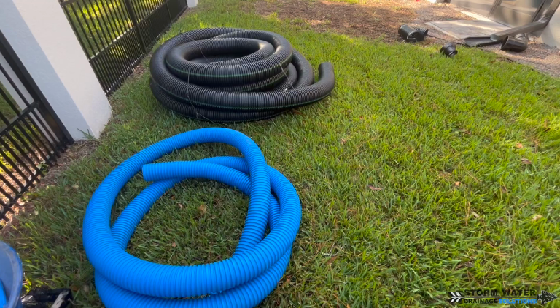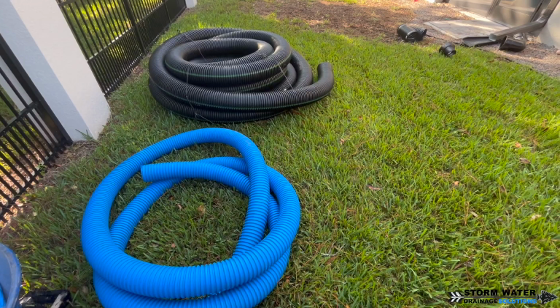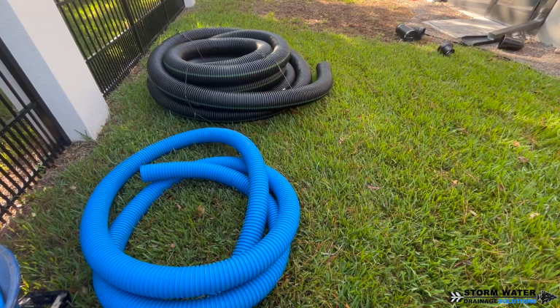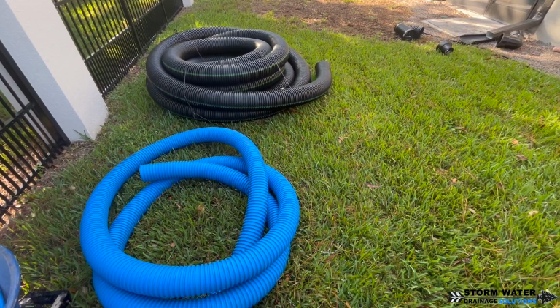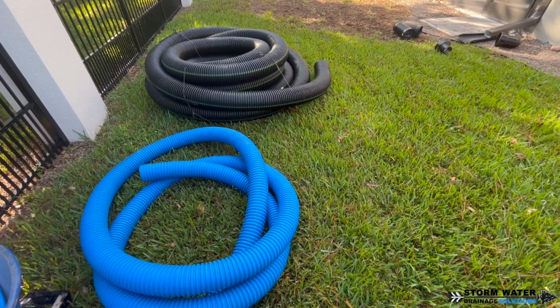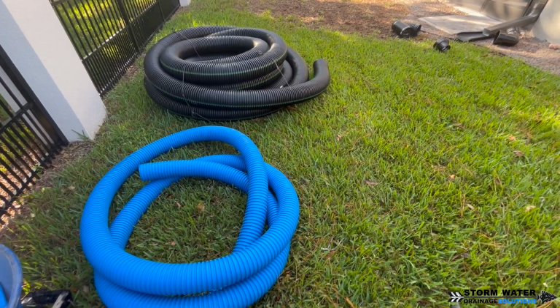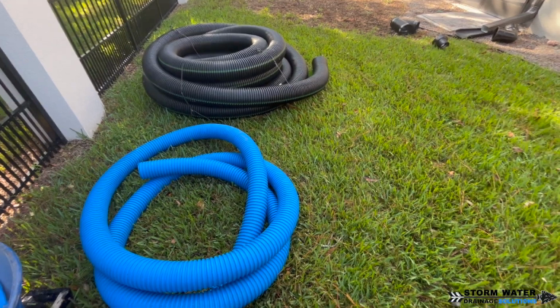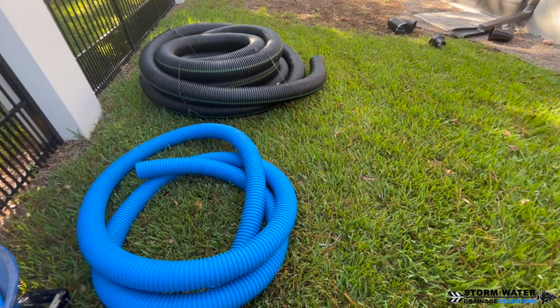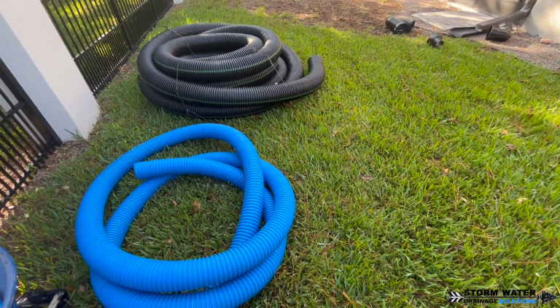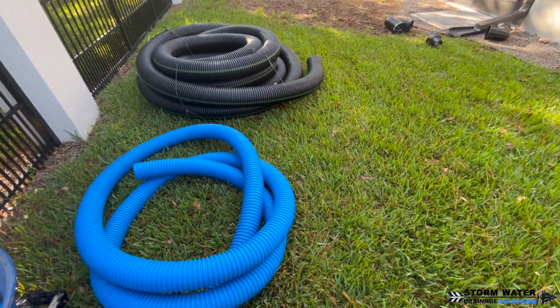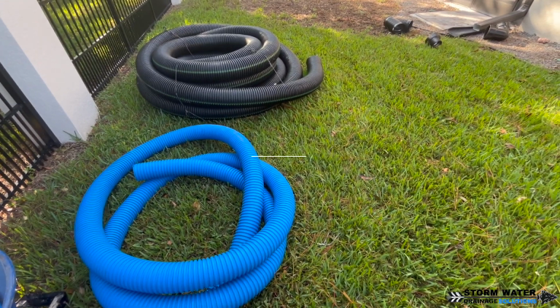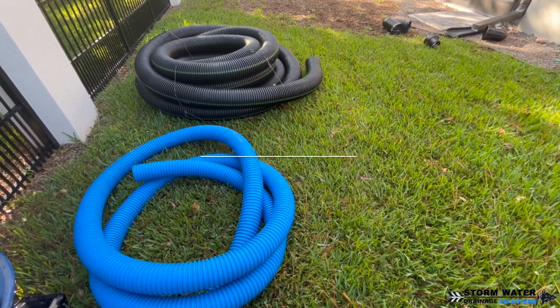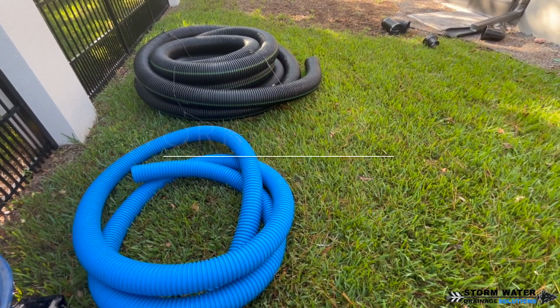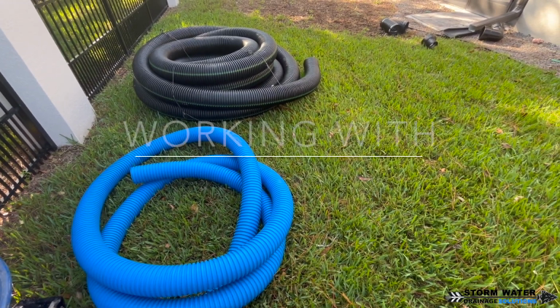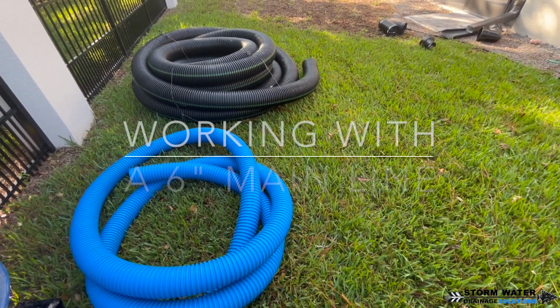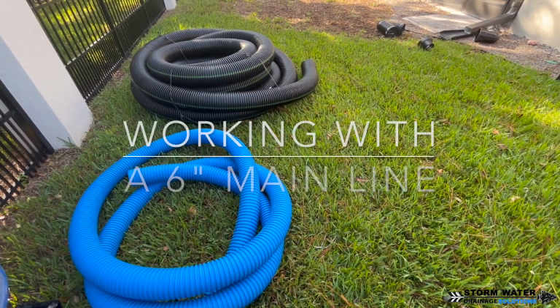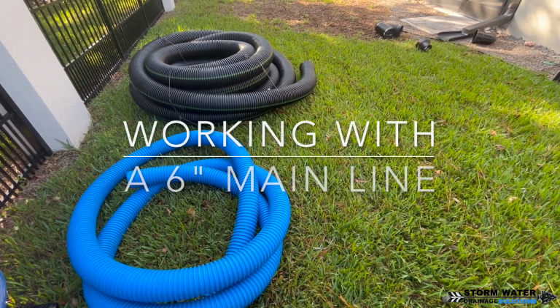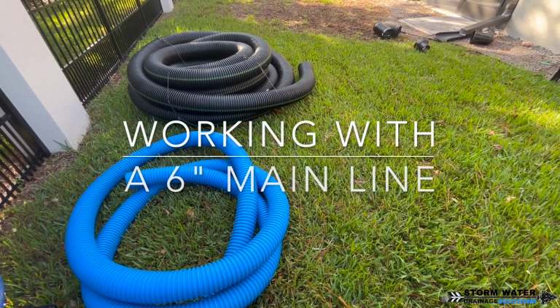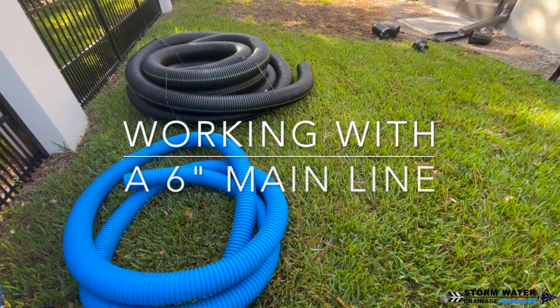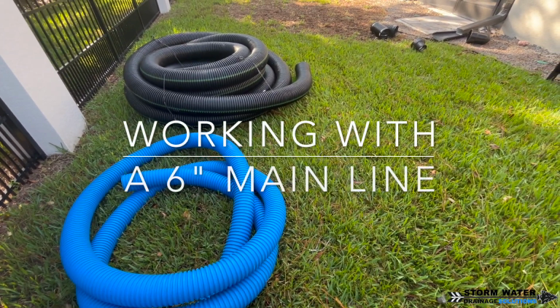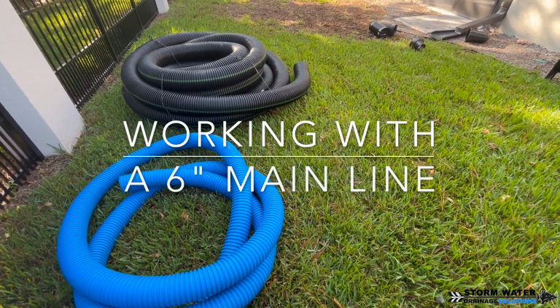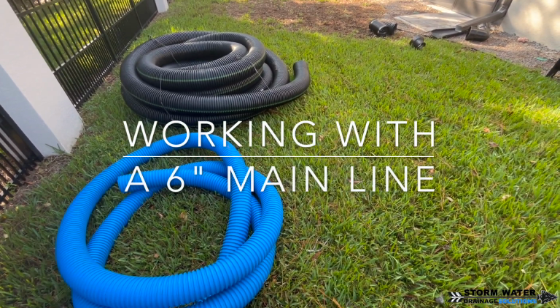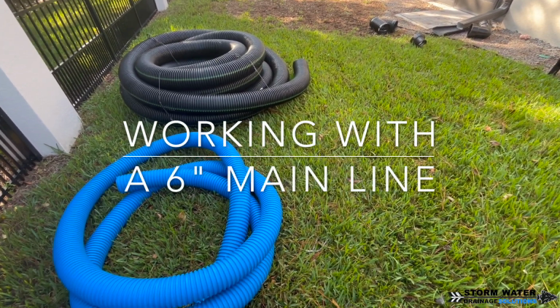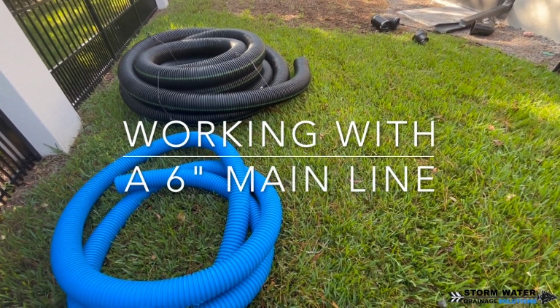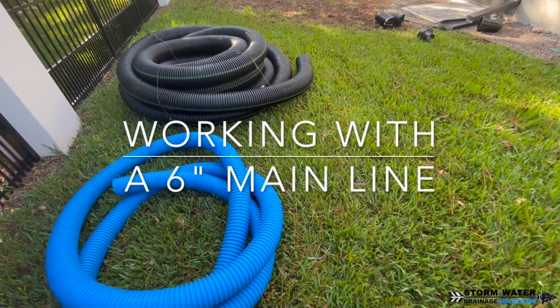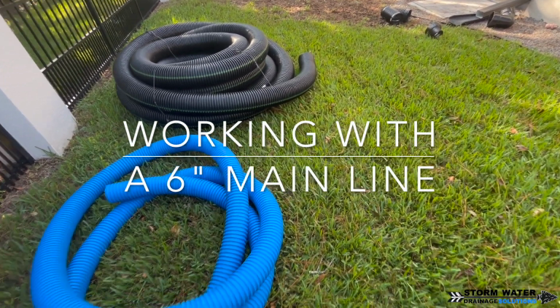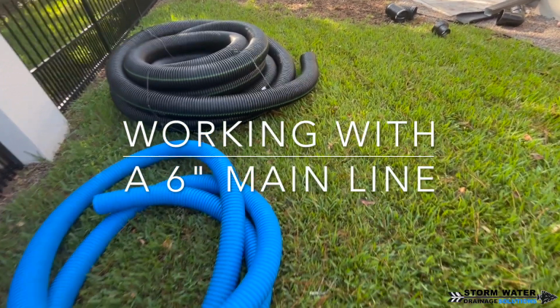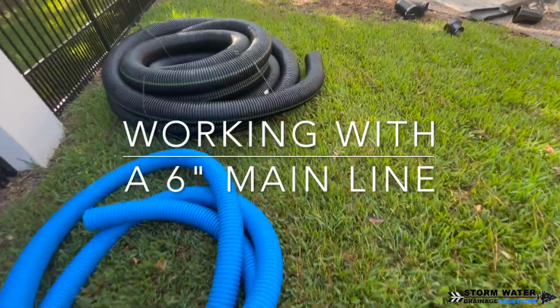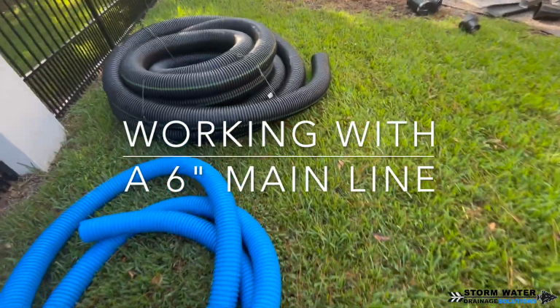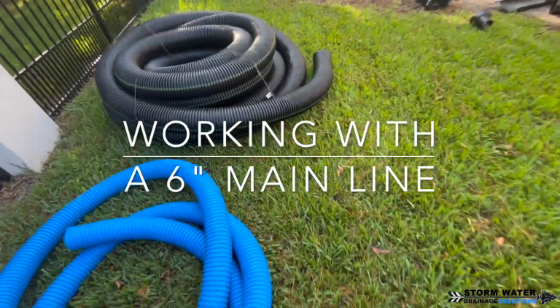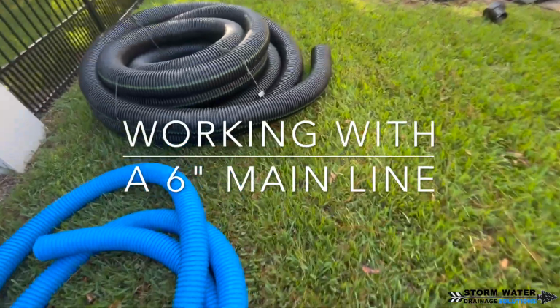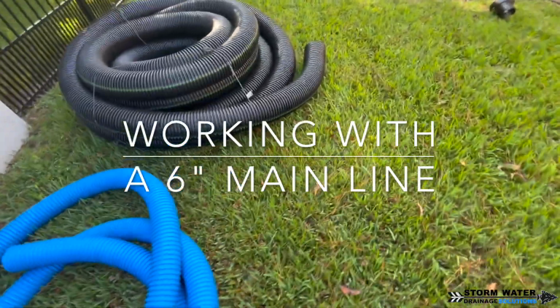Welcome to Stormwater Drain Solutions. We're here in the Tampa Bay area installing a 6-inch yard drain.